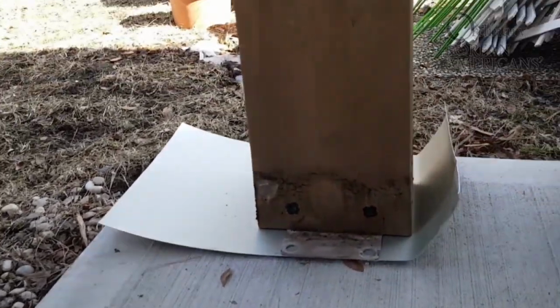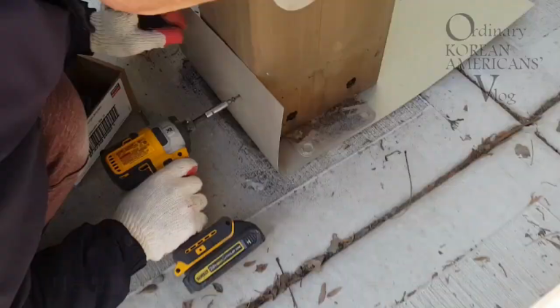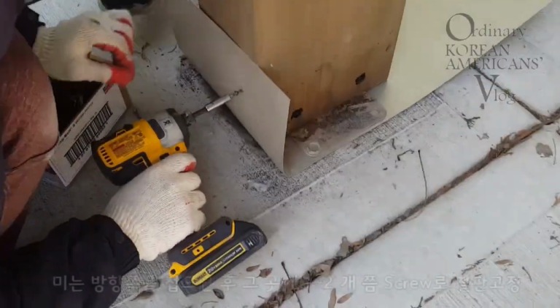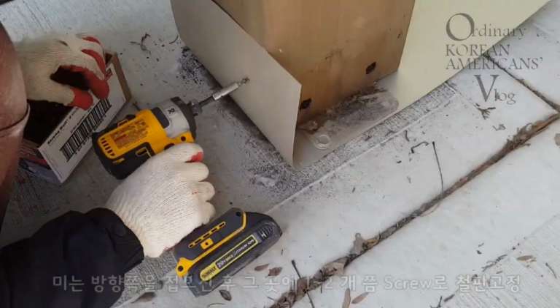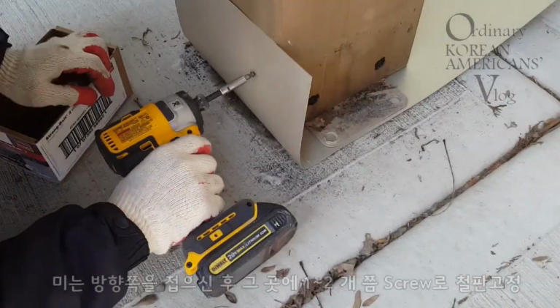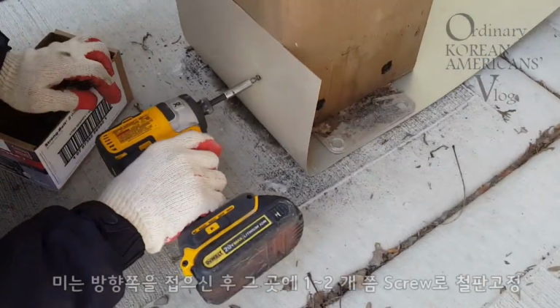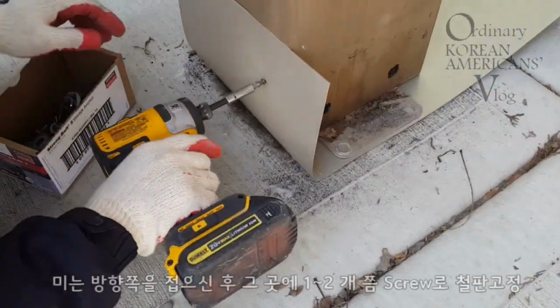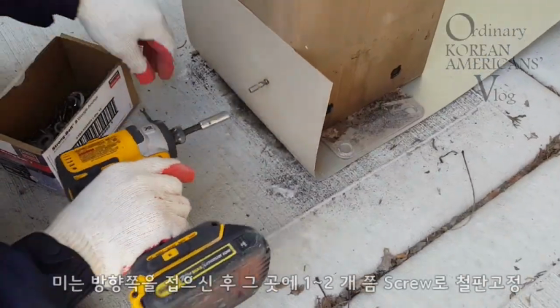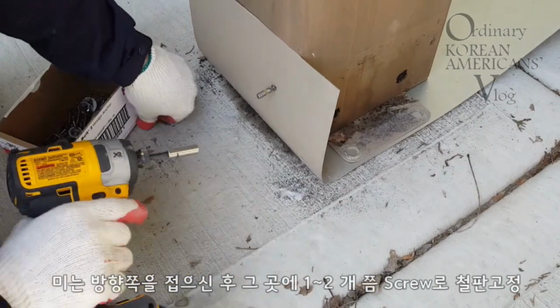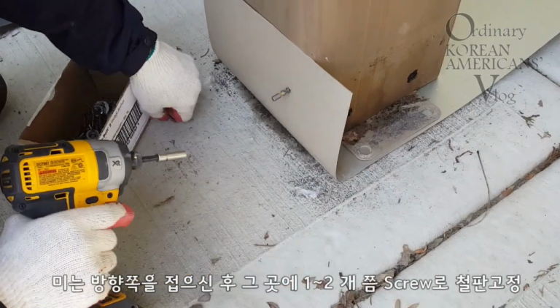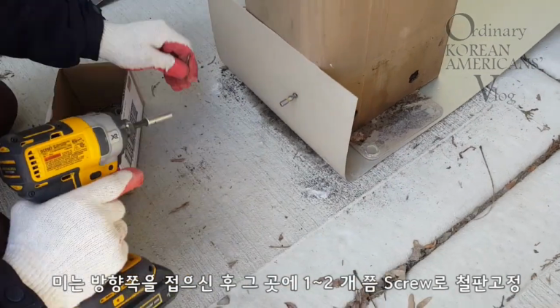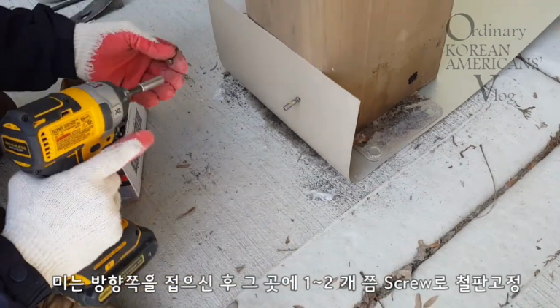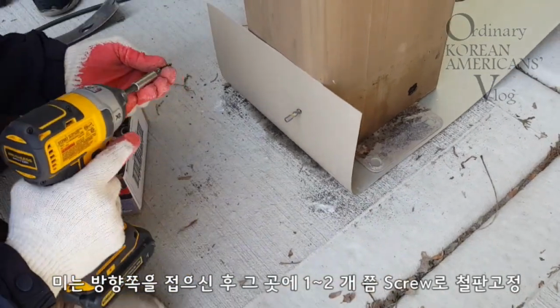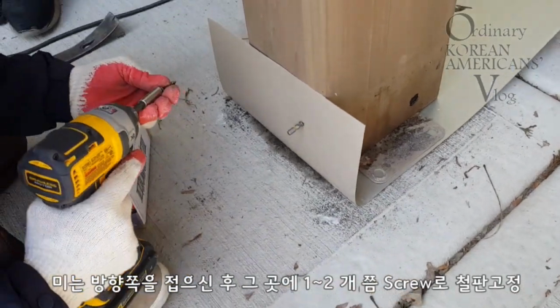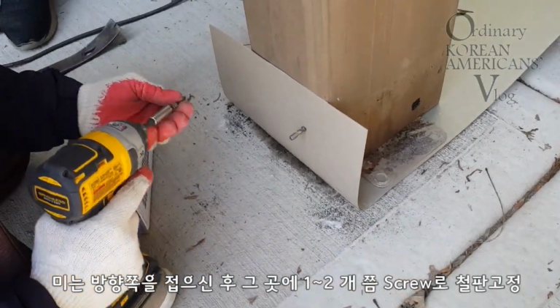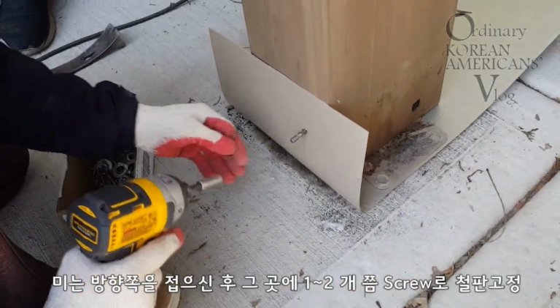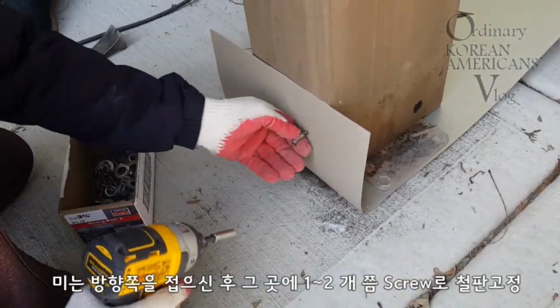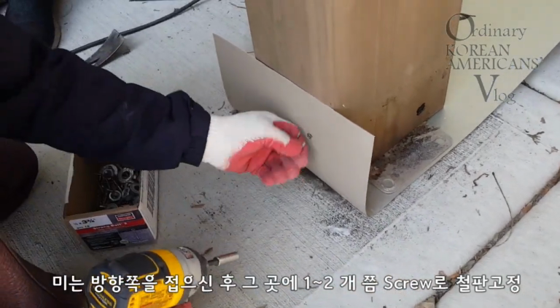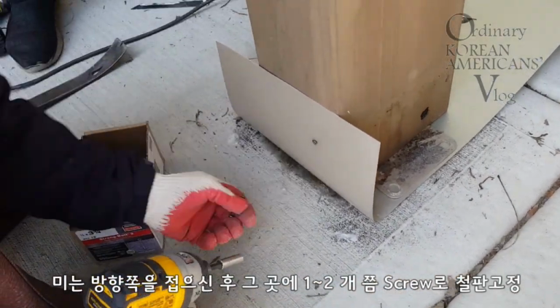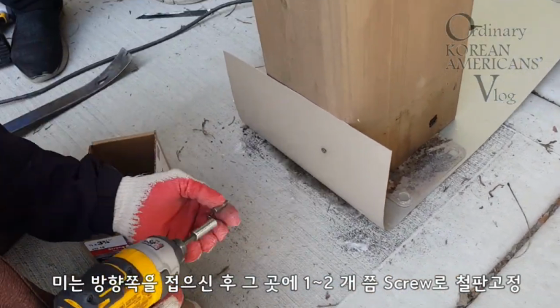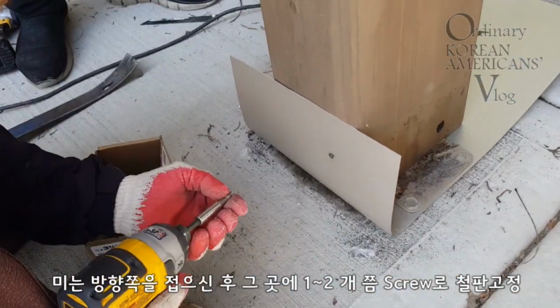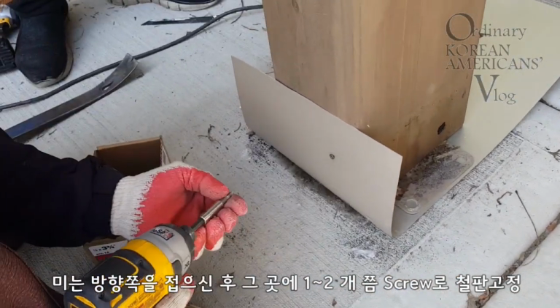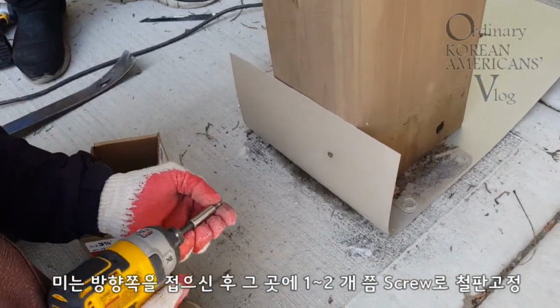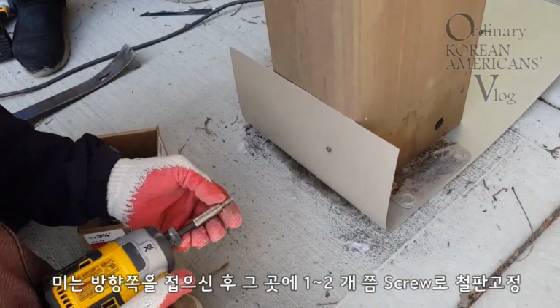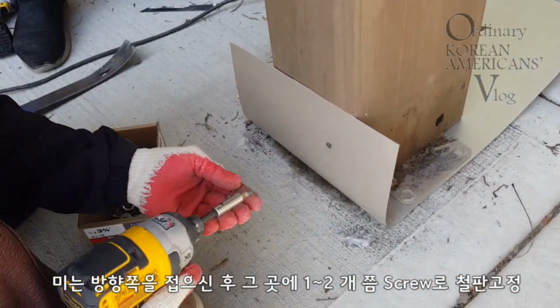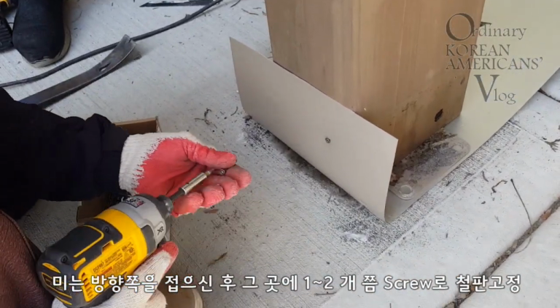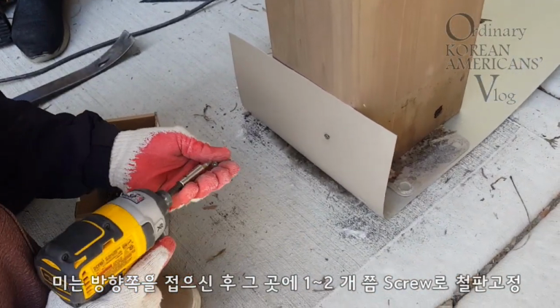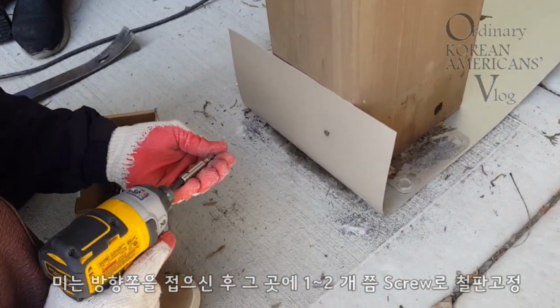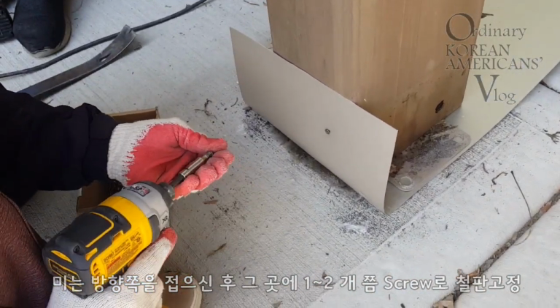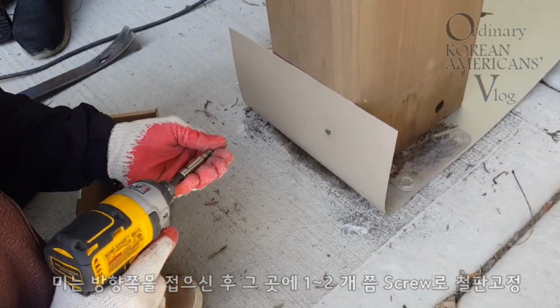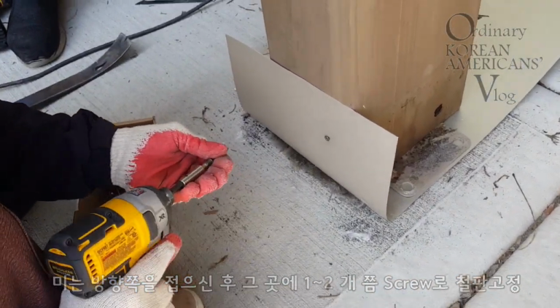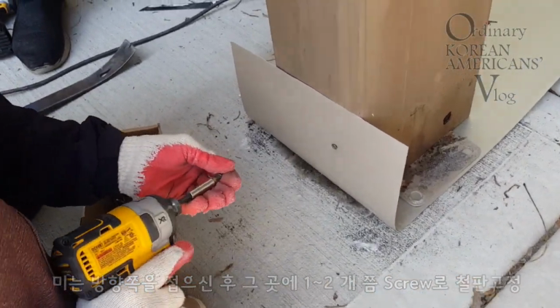Now screw them once or twice so they're stable.